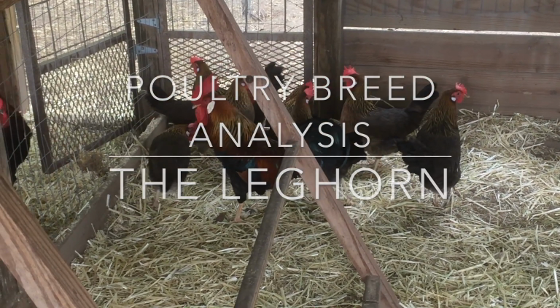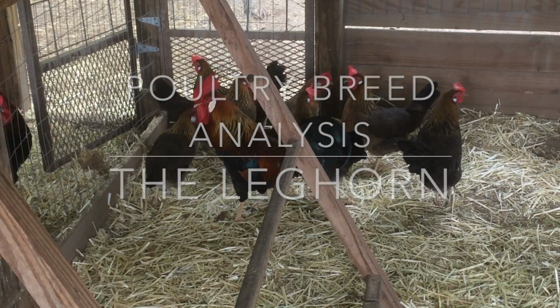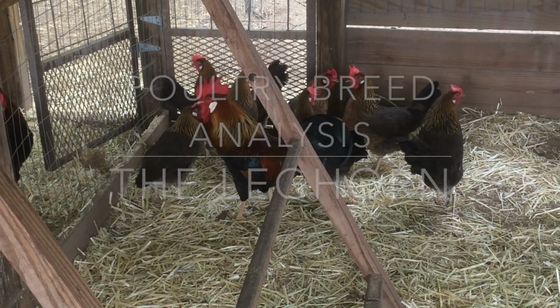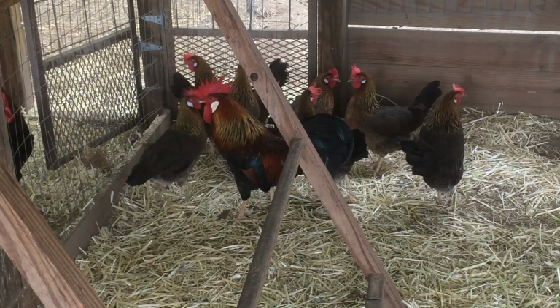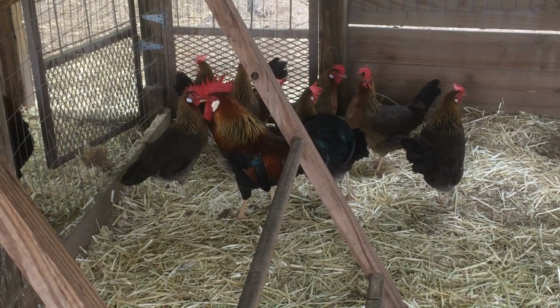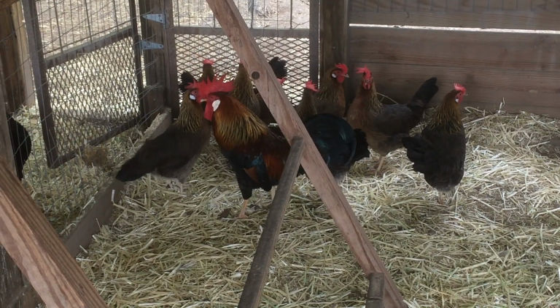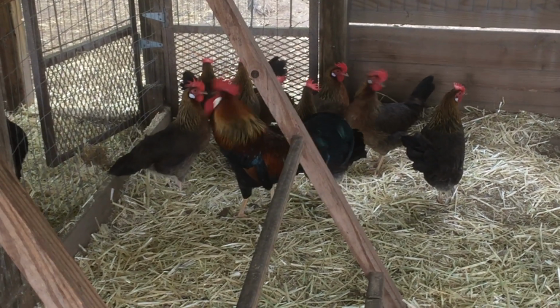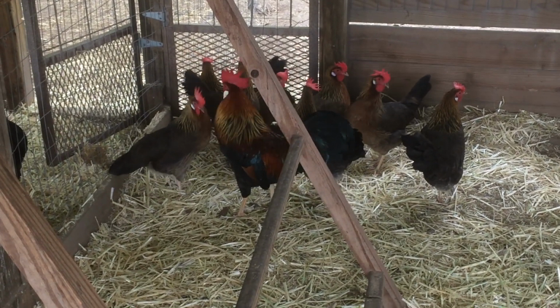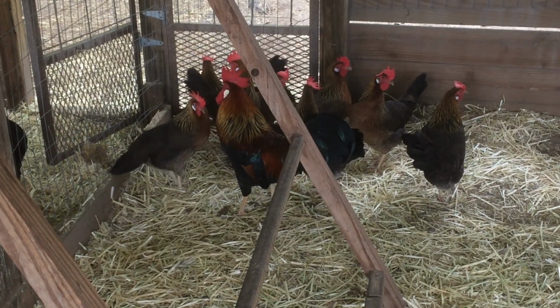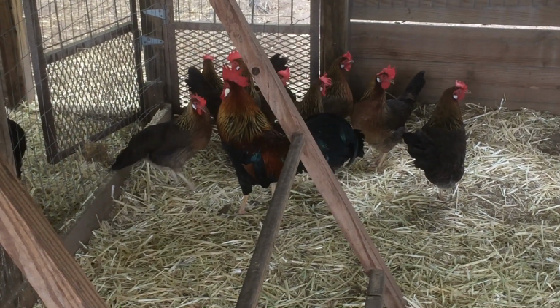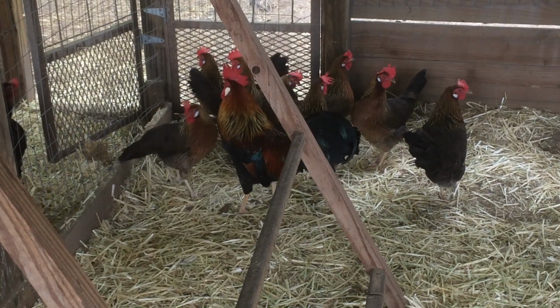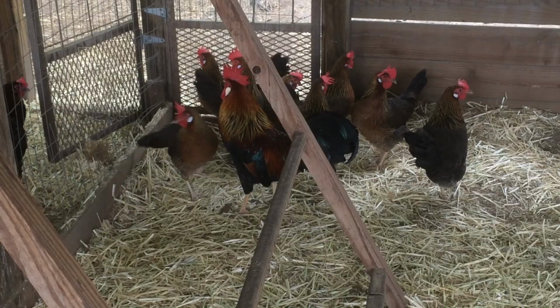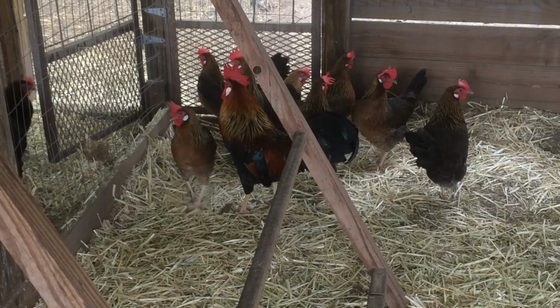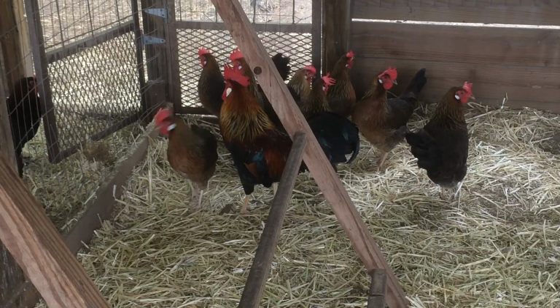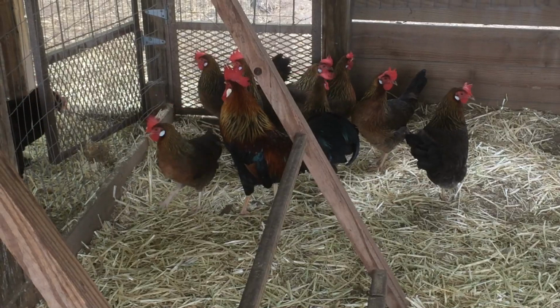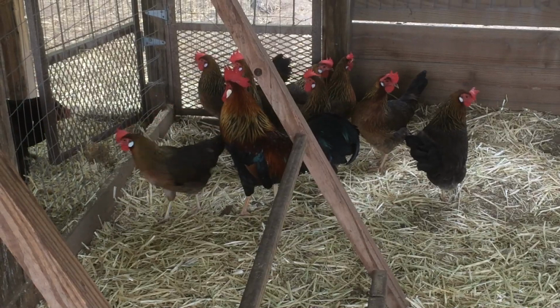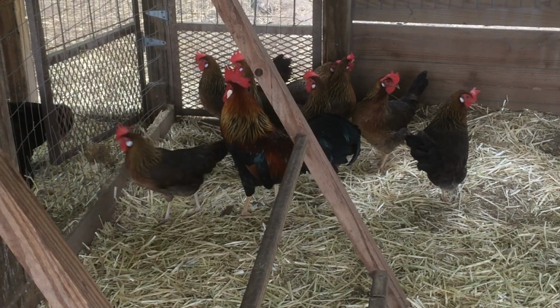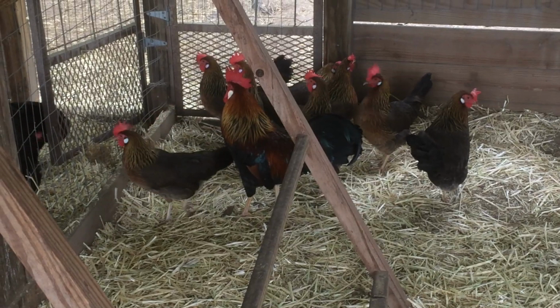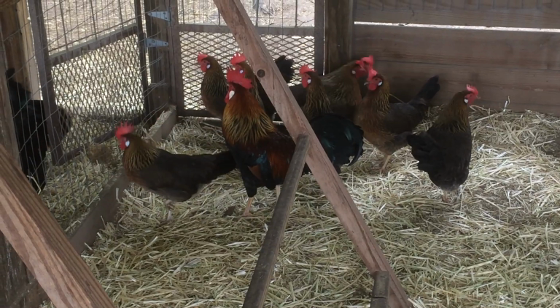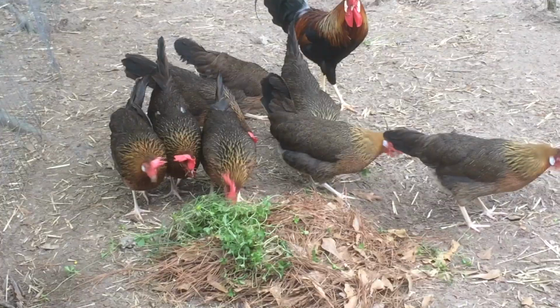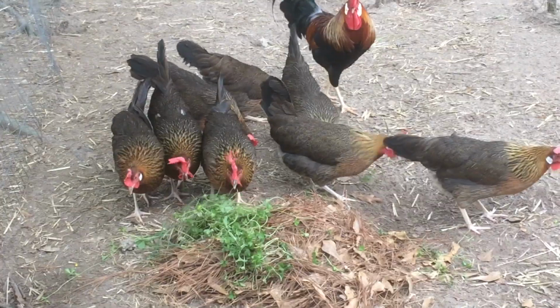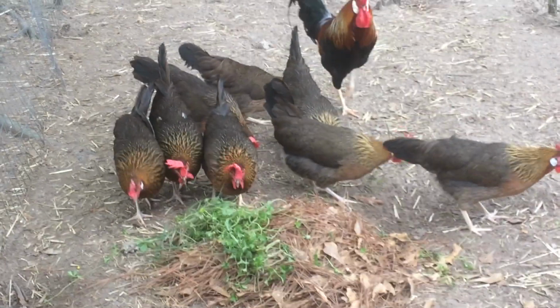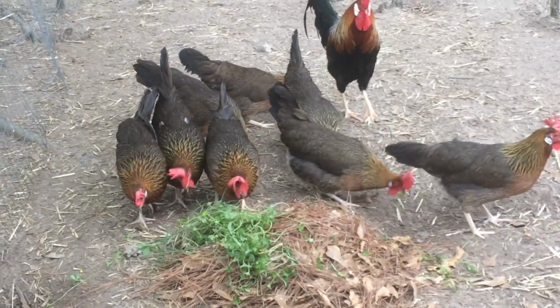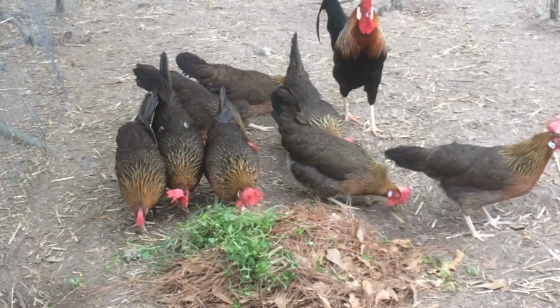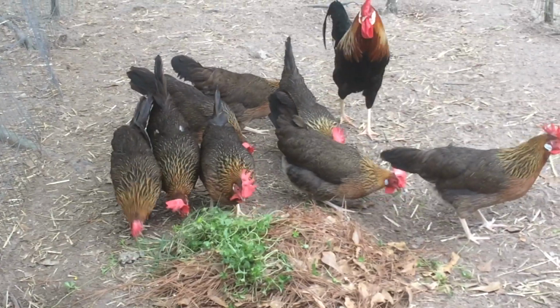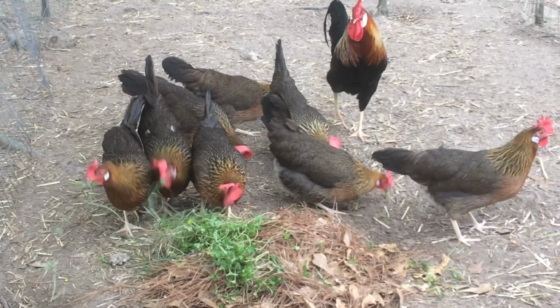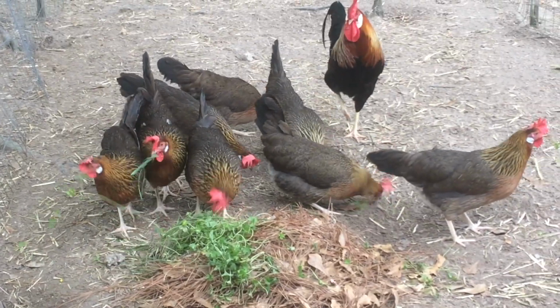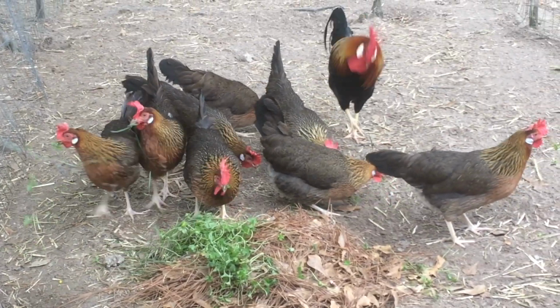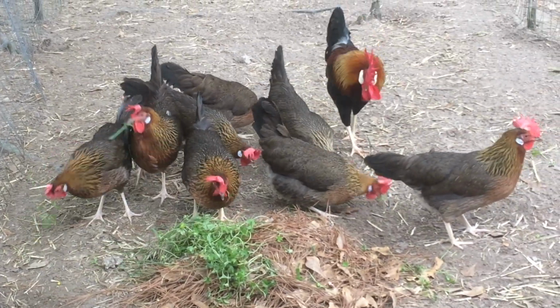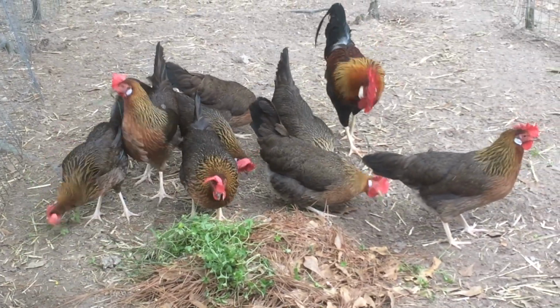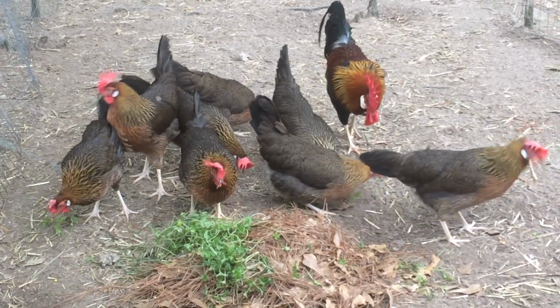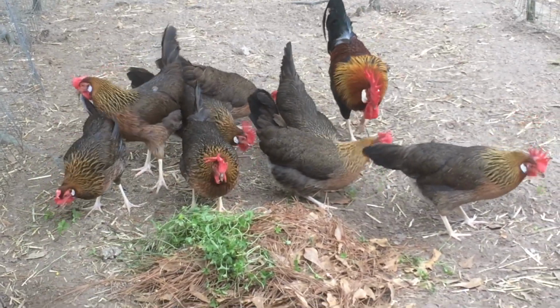Hello, I'm your host the Chicken Man with GKG Poultry. I'm here with a poultry breed analysis starring the Leghorn.